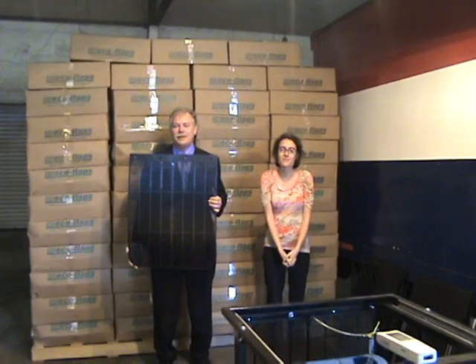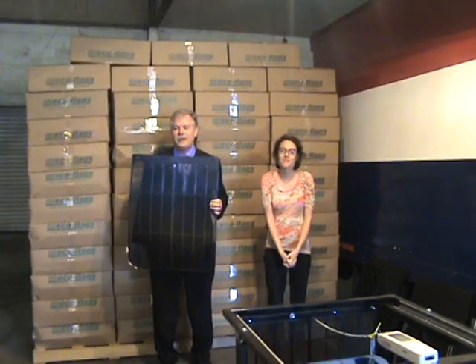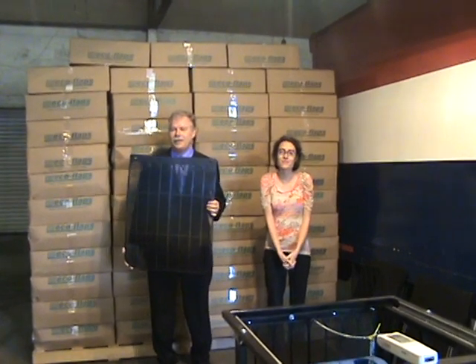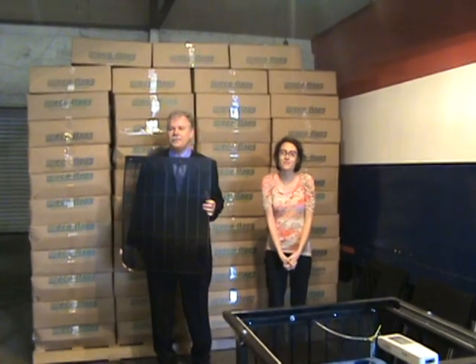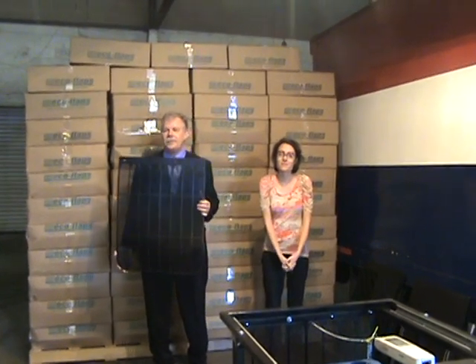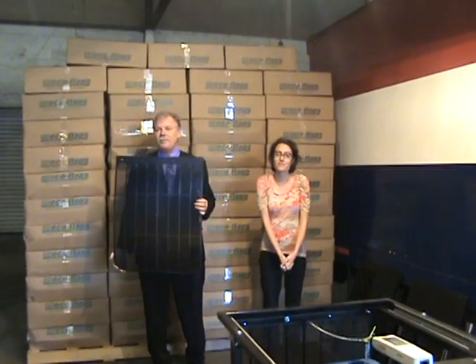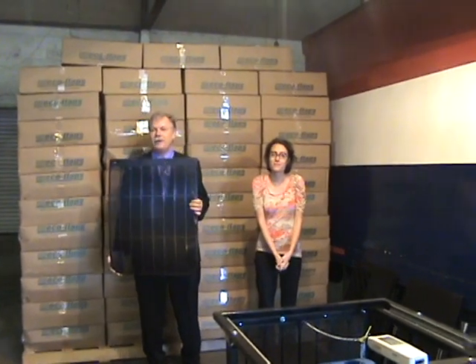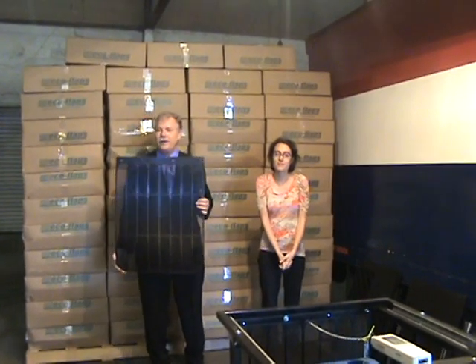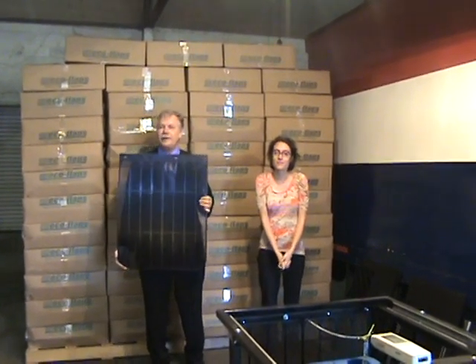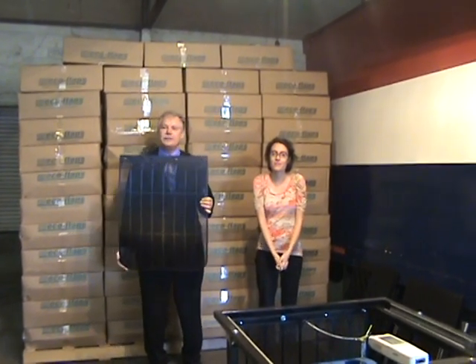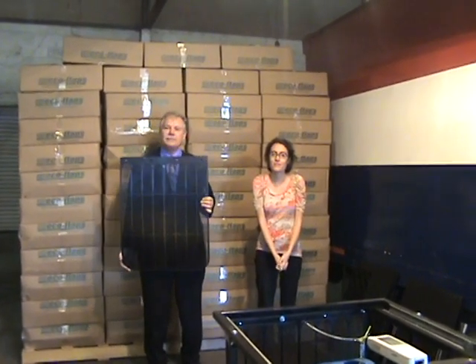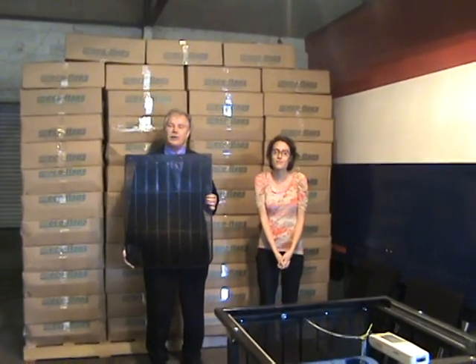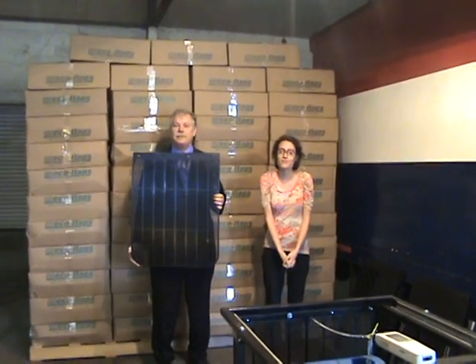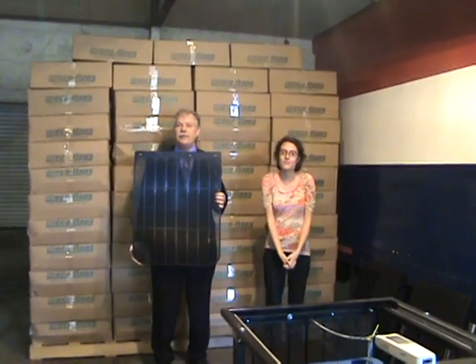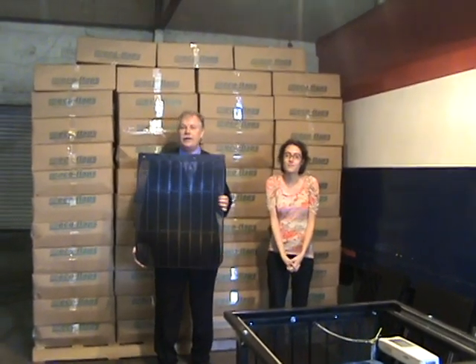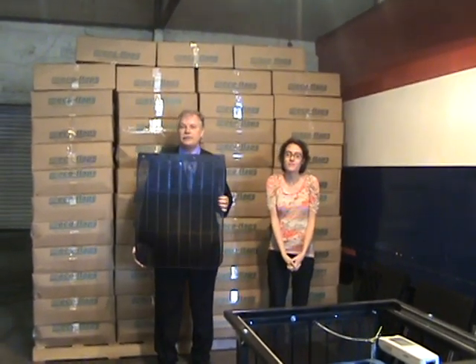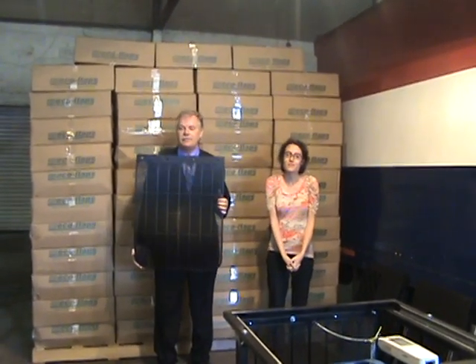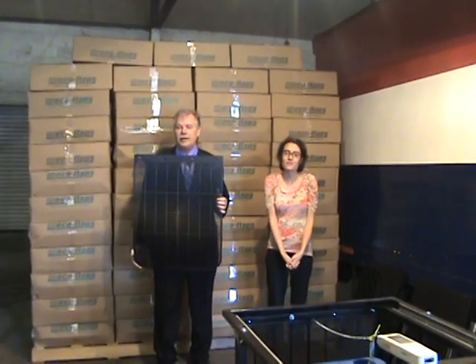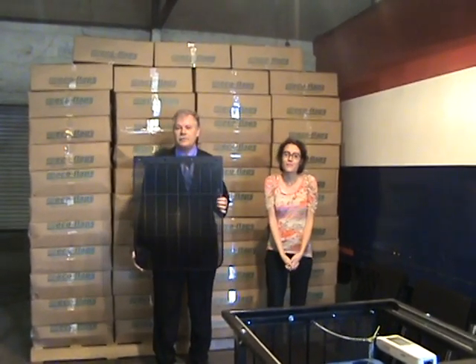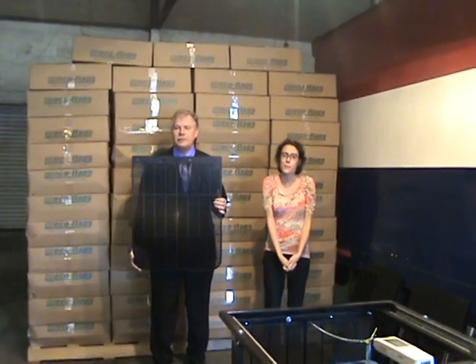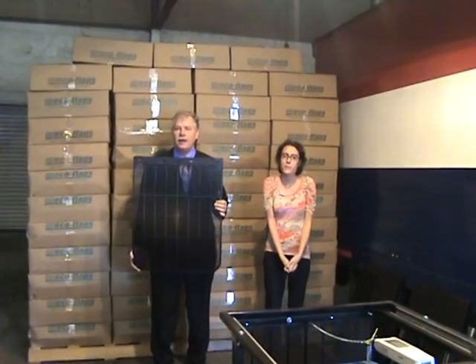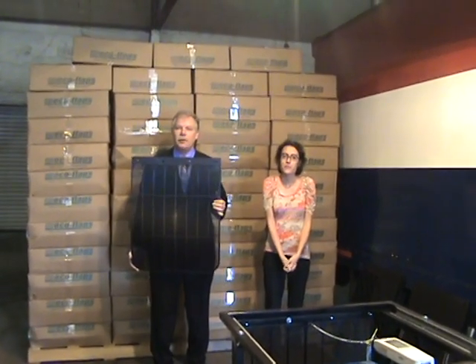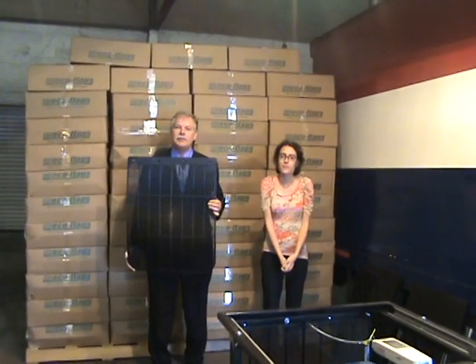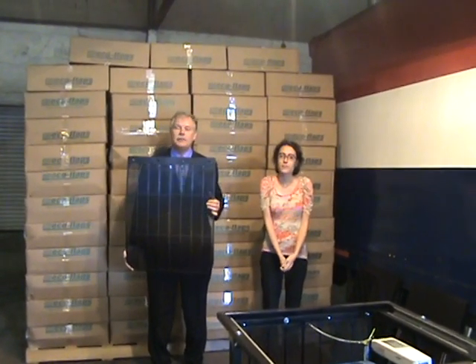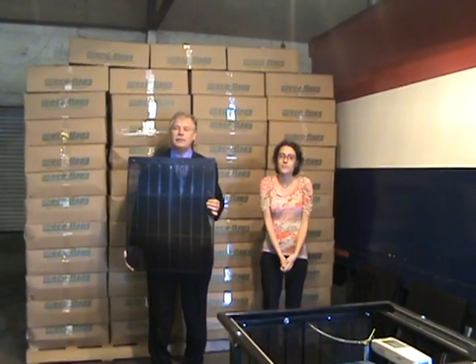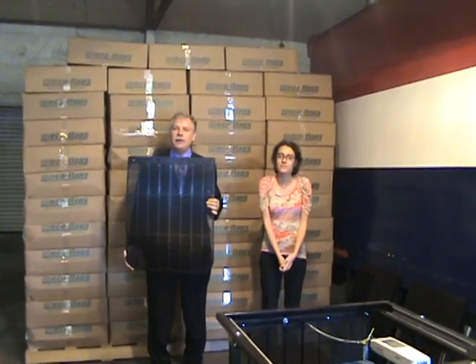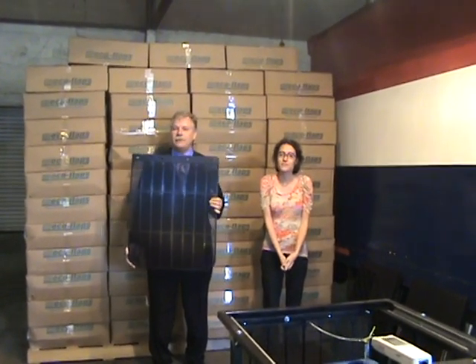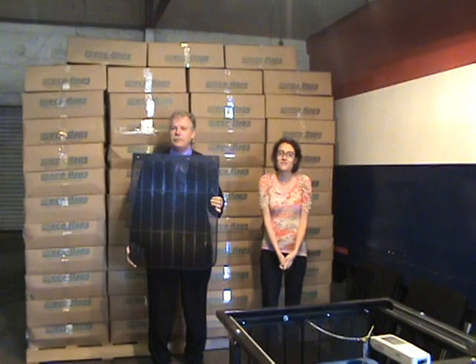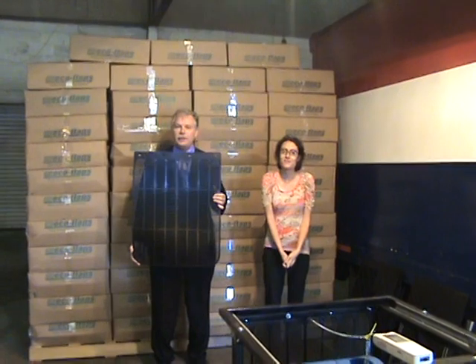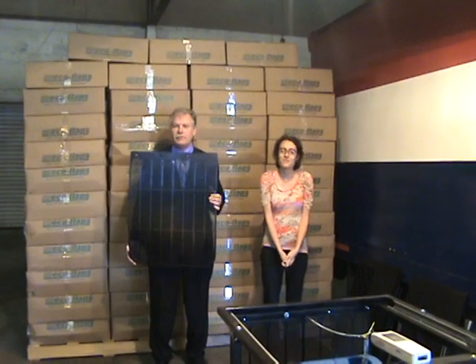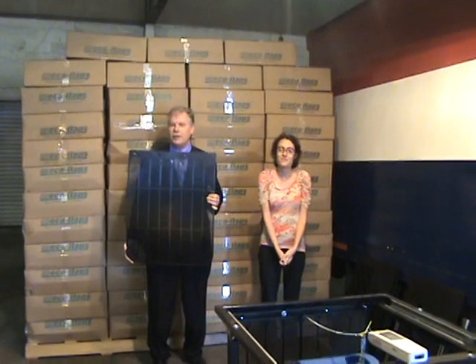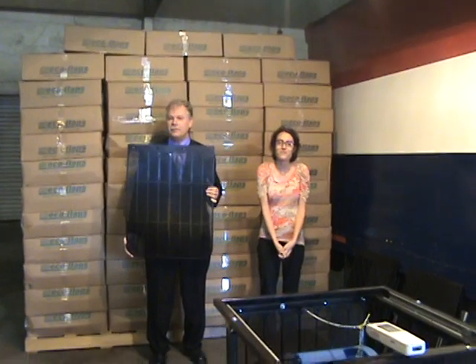Hello, I'm Barry Anderson, president of Anderson Flaps. I'm also the designer of Eco Flaps.